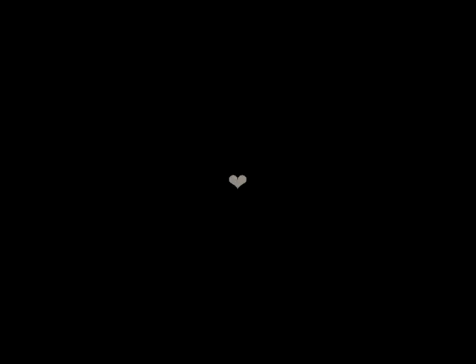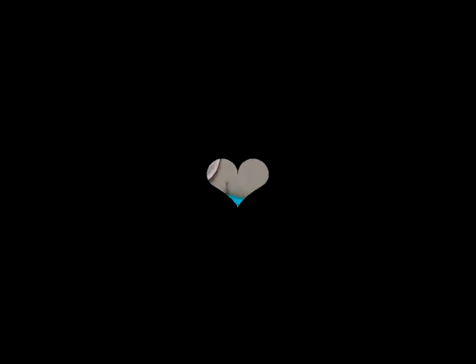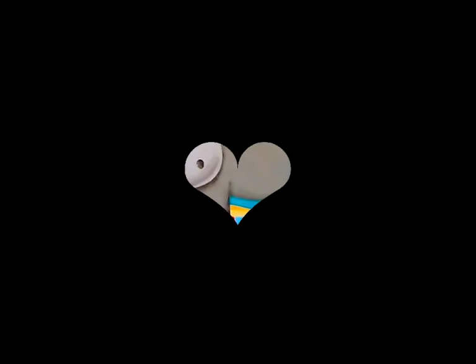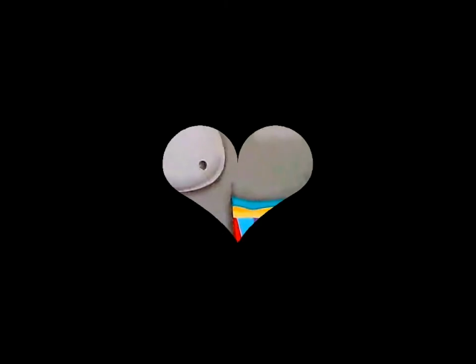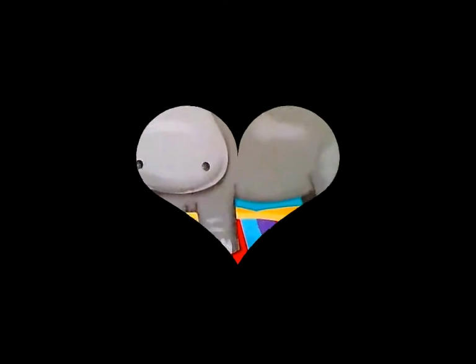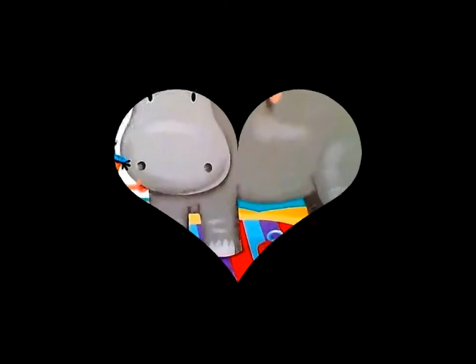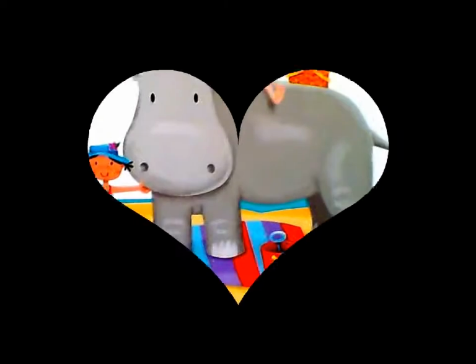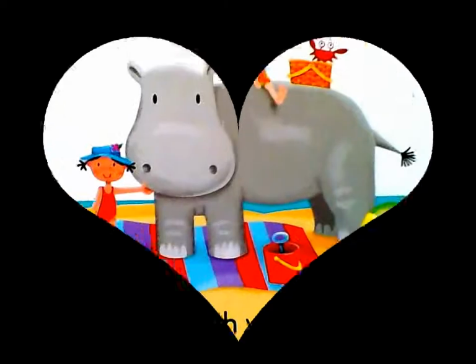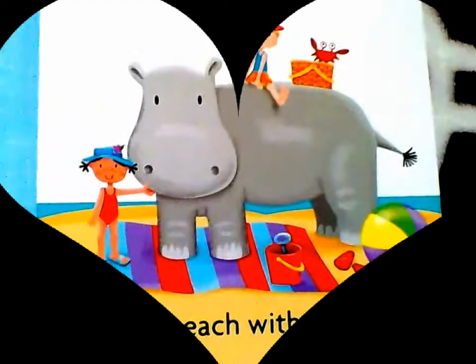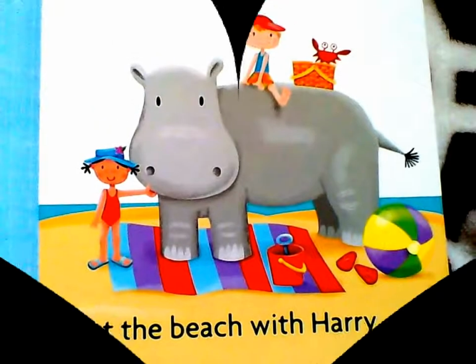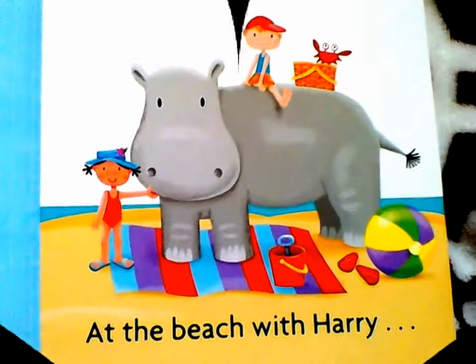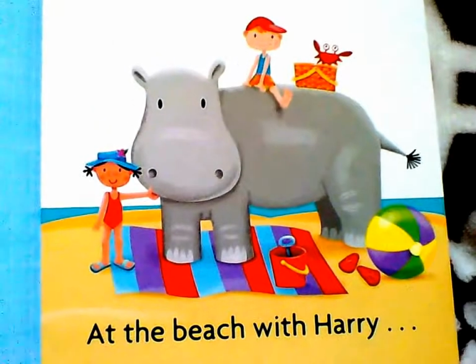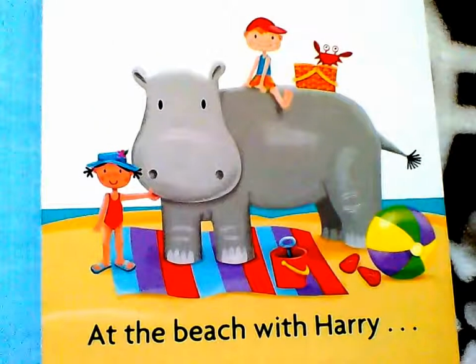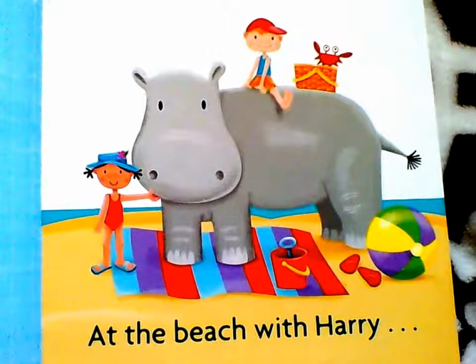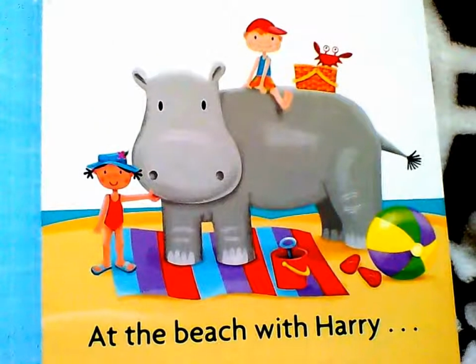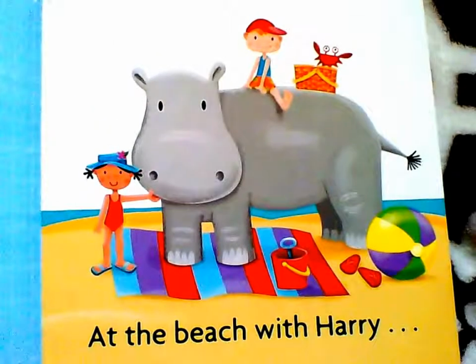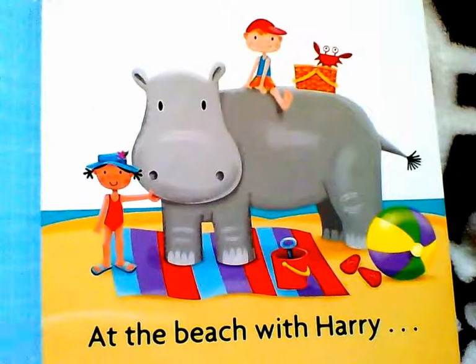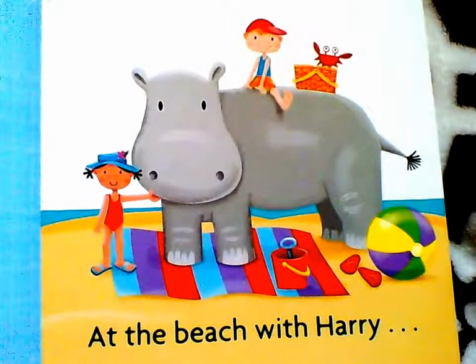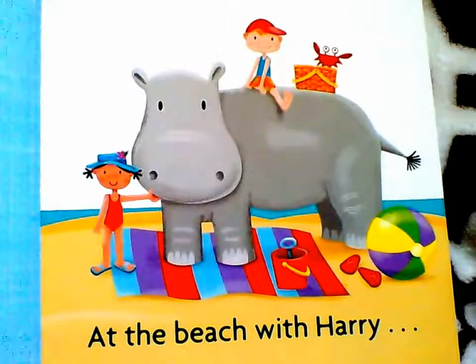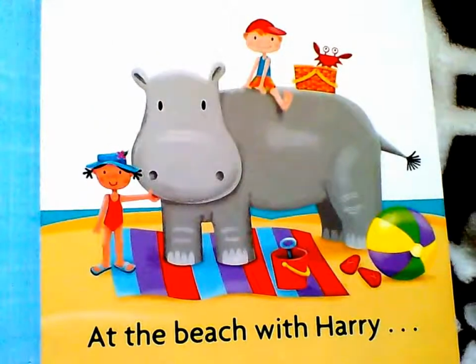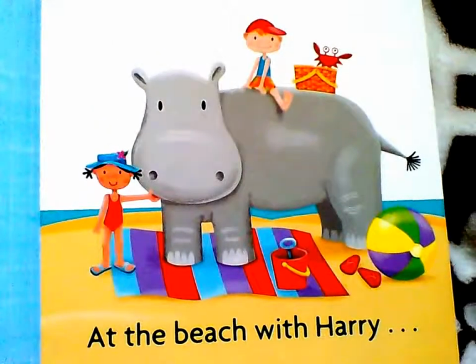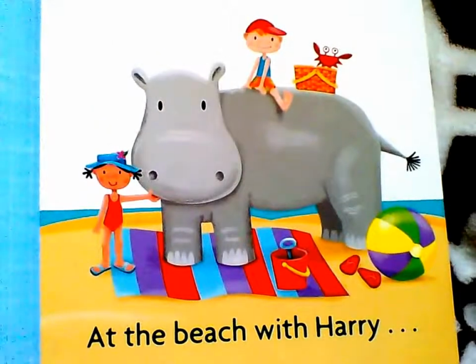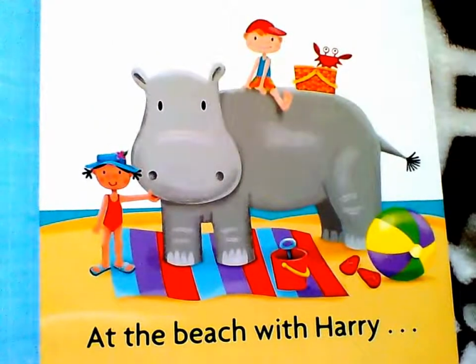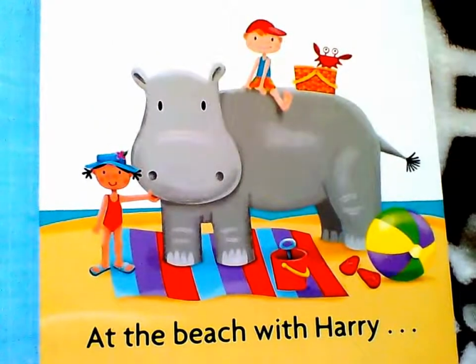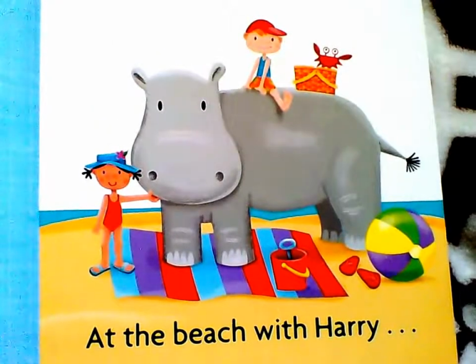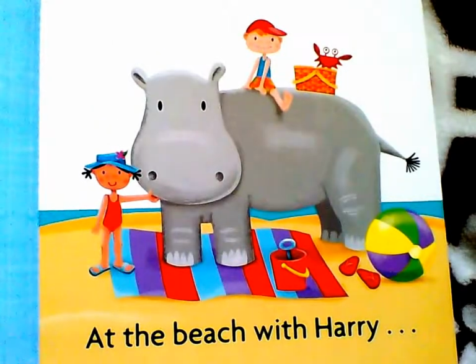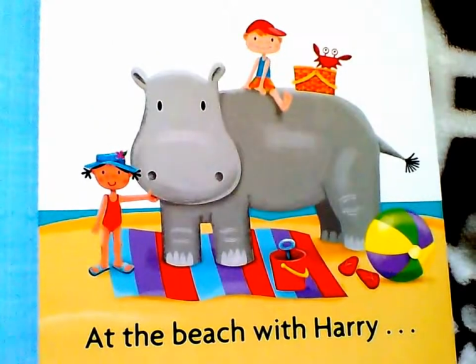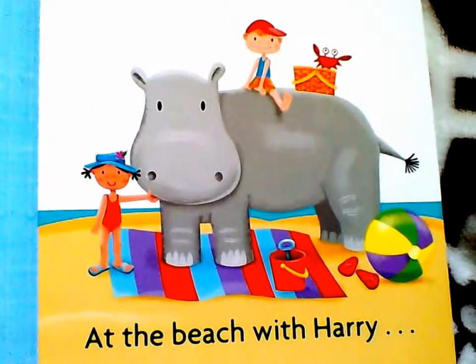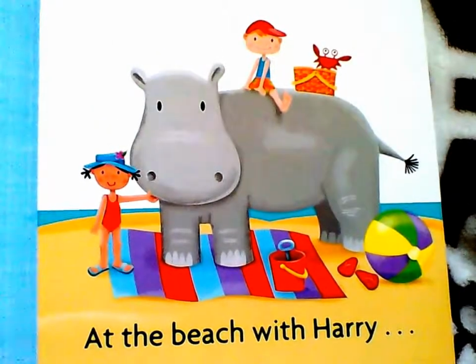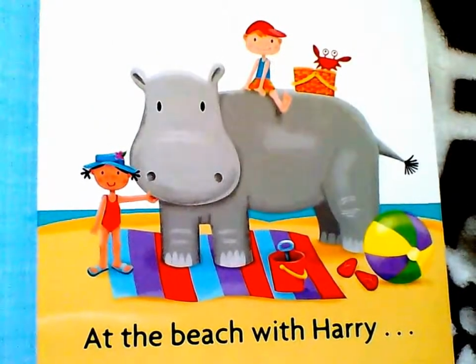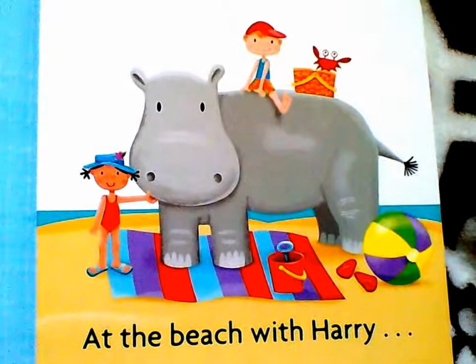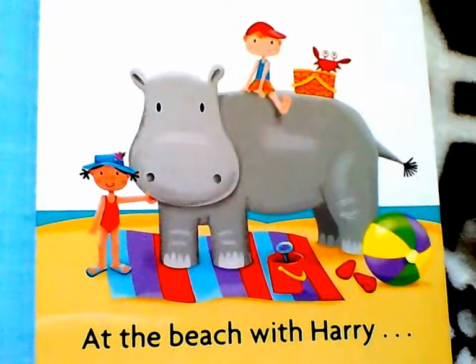Hello, friends! Here we have another book. It's called Hide and Seek, Harry on the Beach.